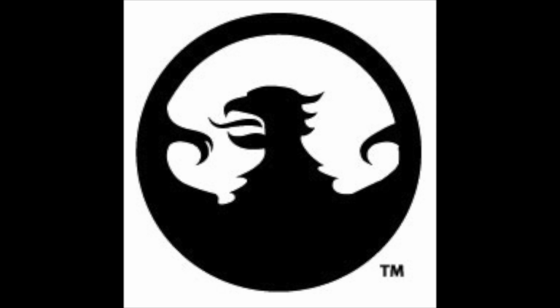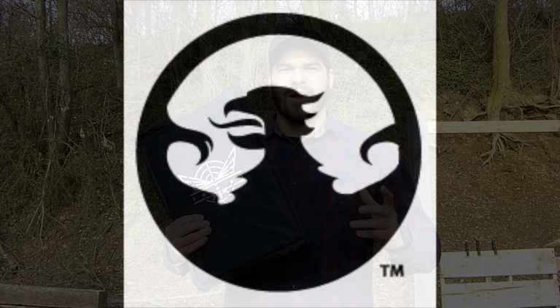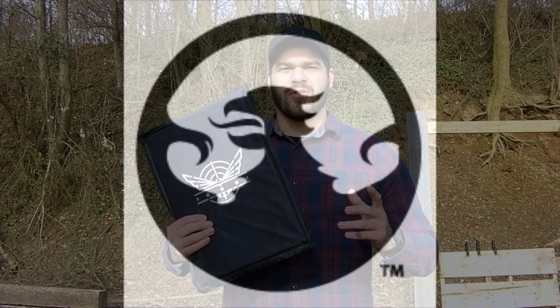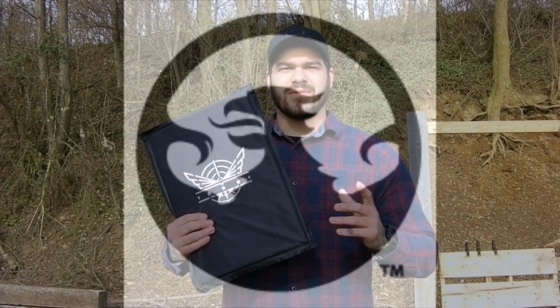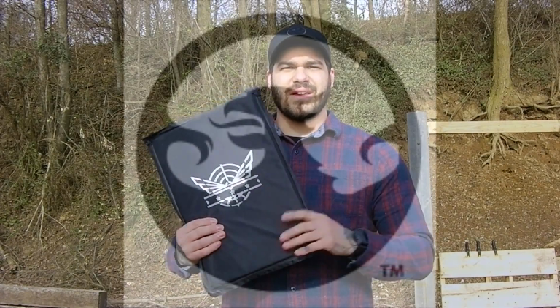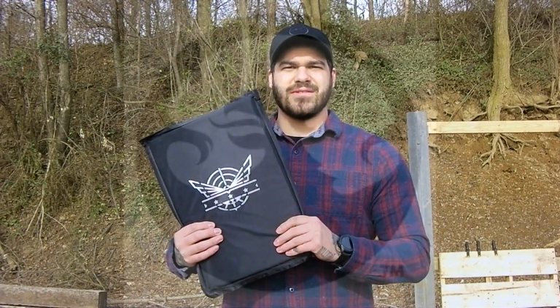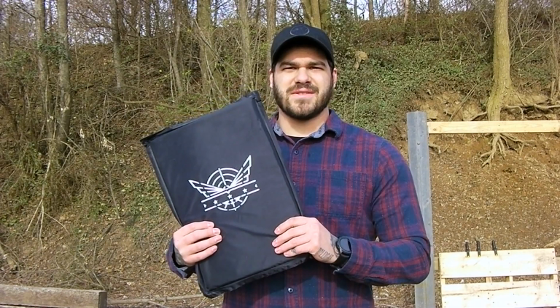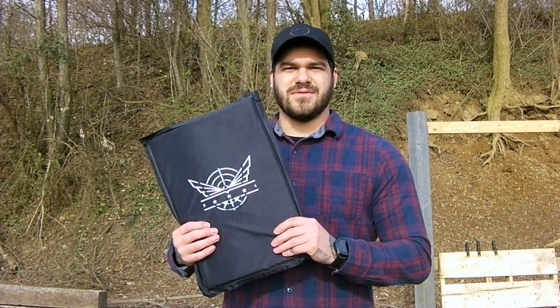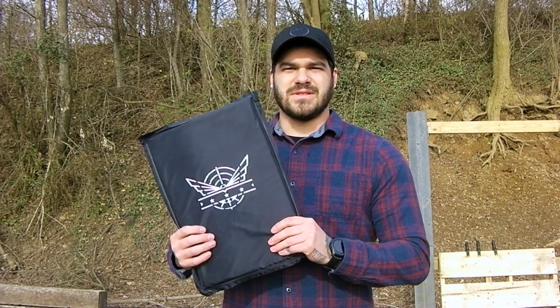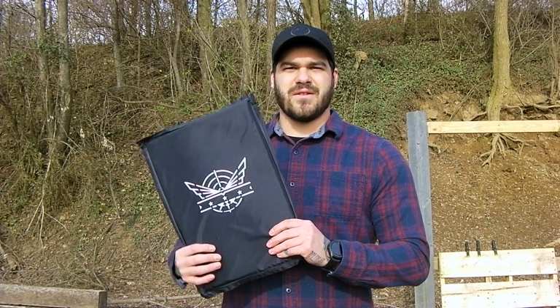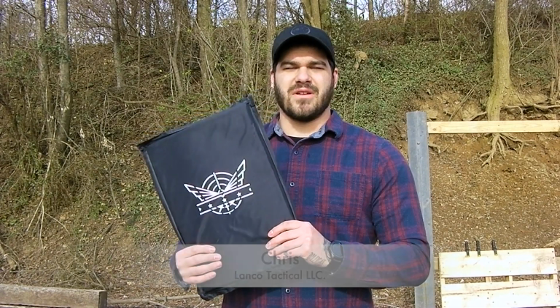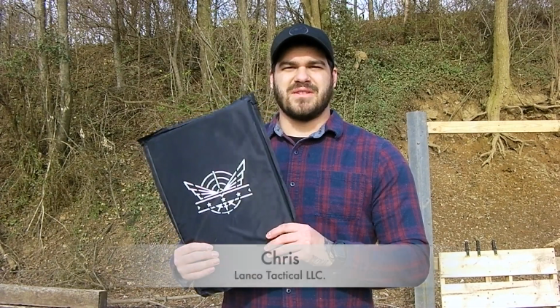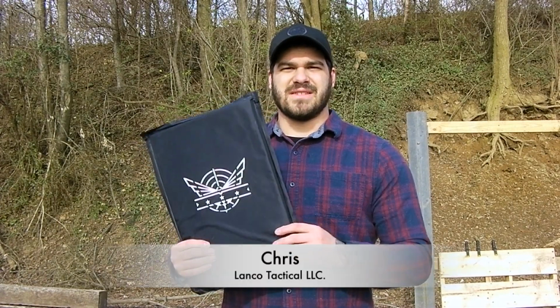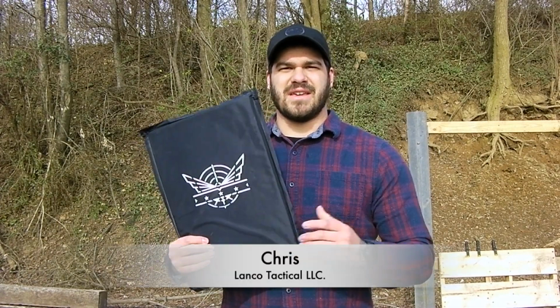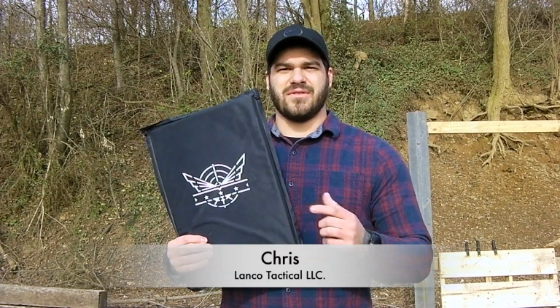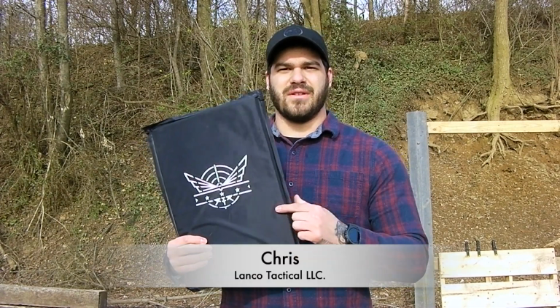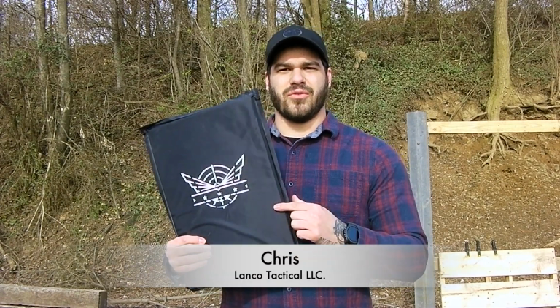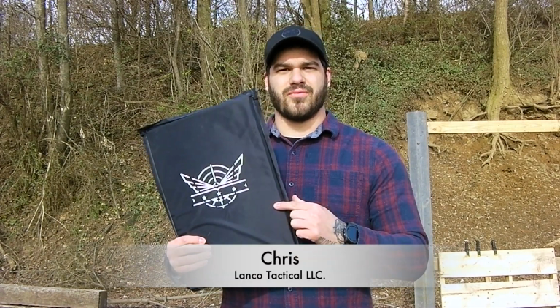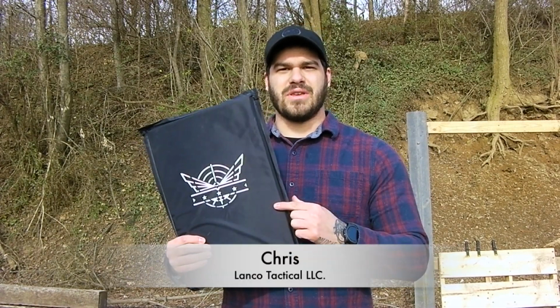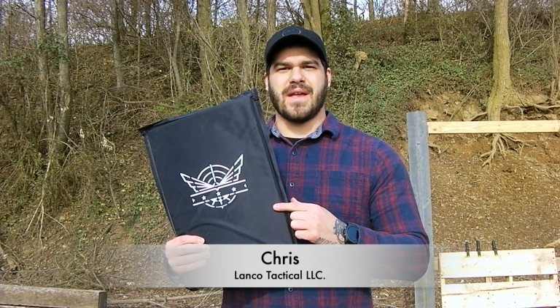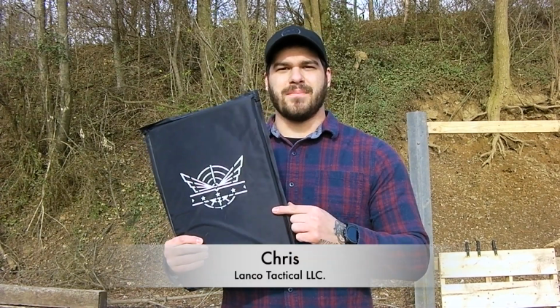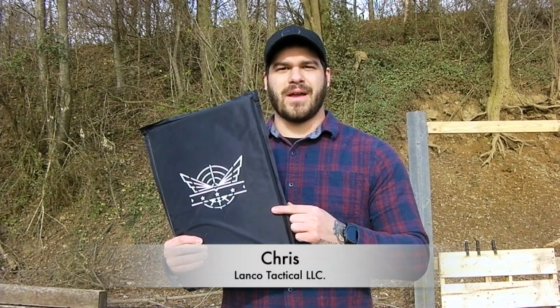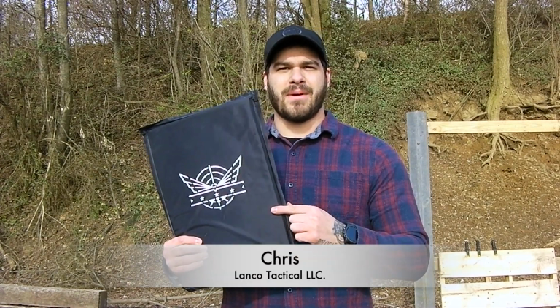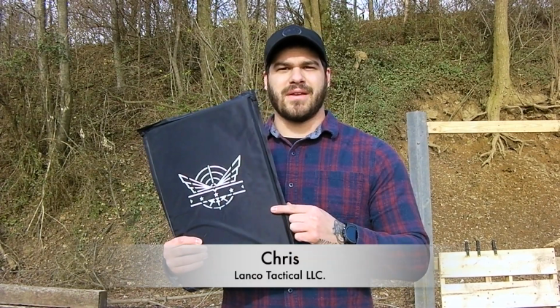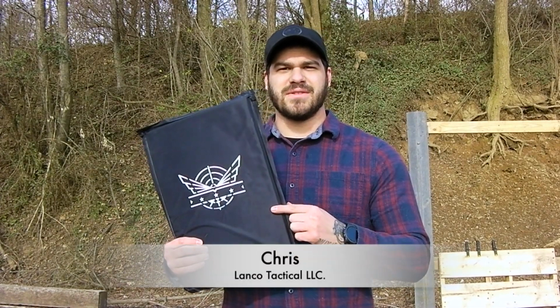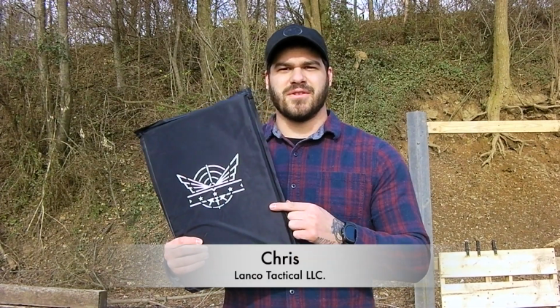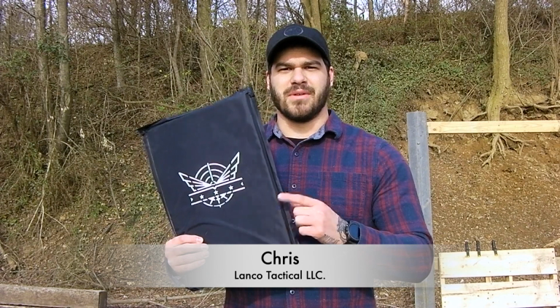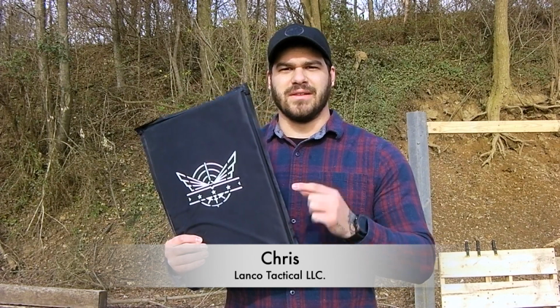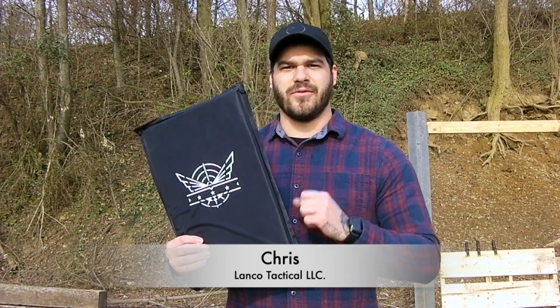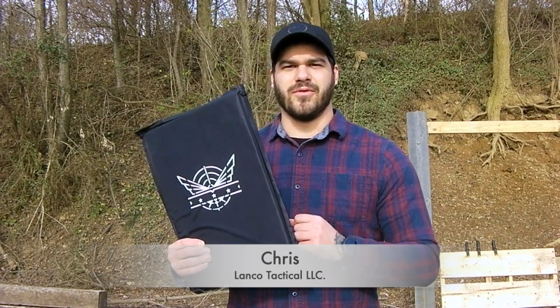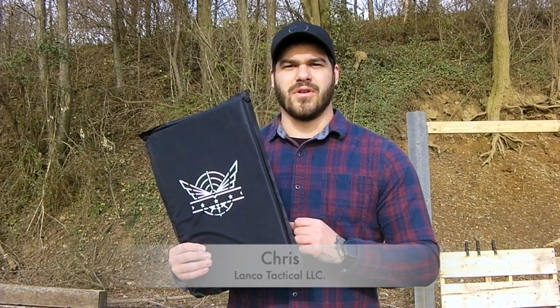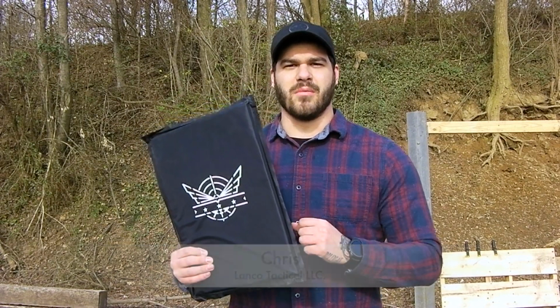I'm Chris with Lanco Tactical and today we're going to be testing out the Level 3A Backpack Insert by Level 4 Armor.